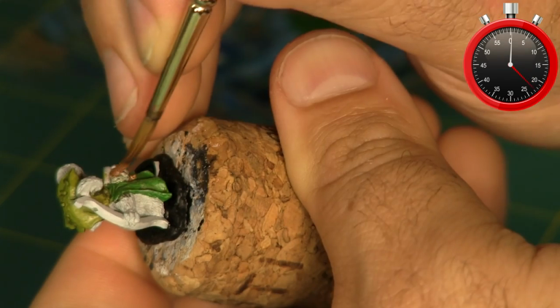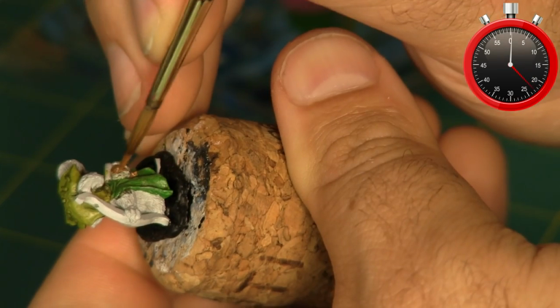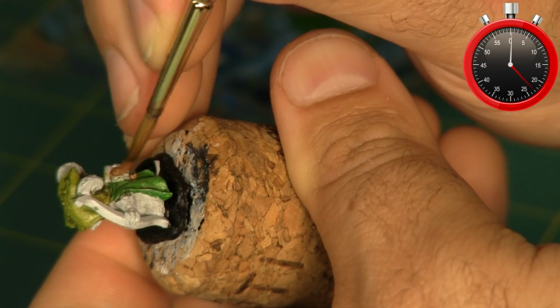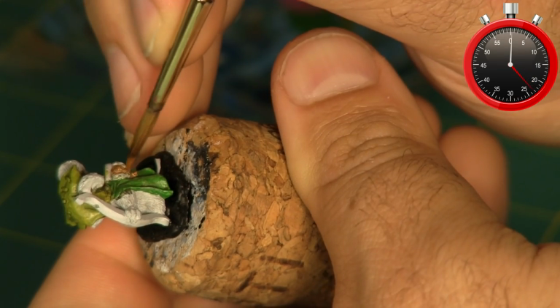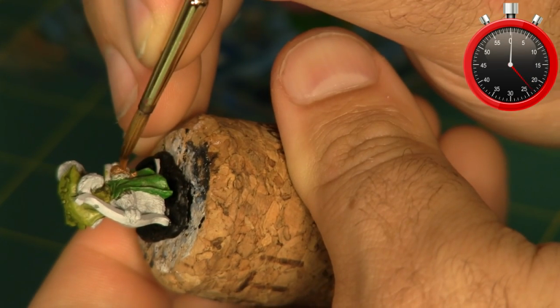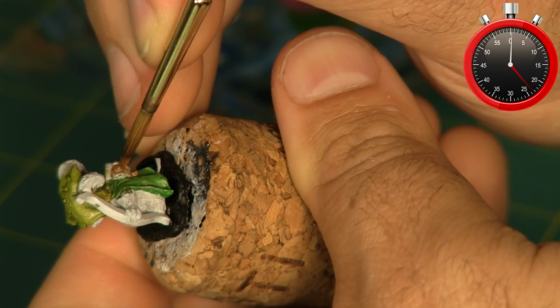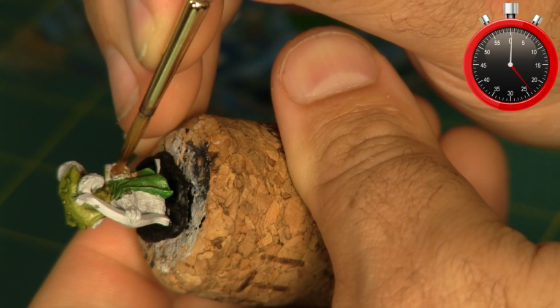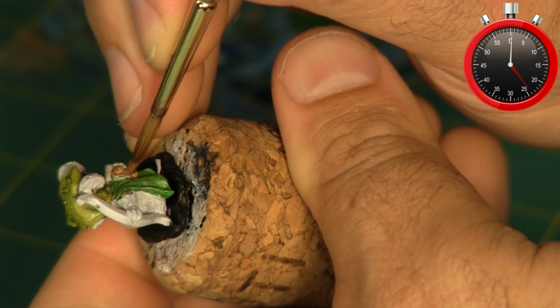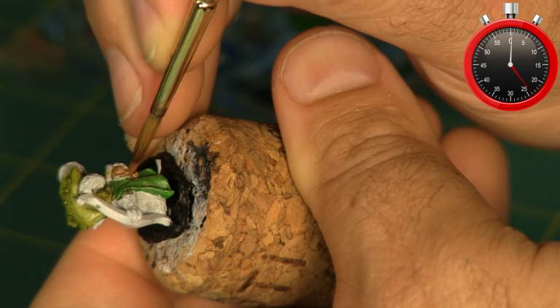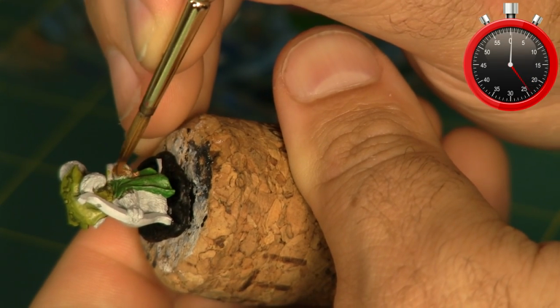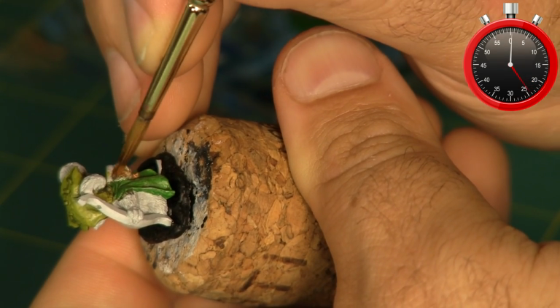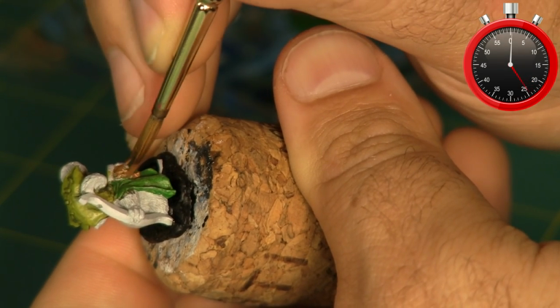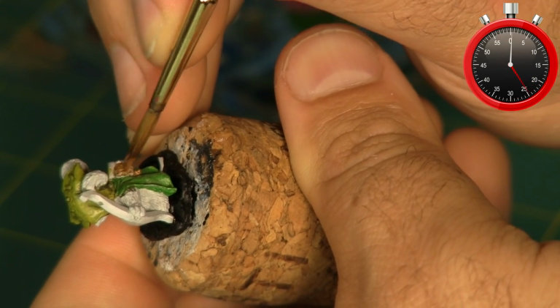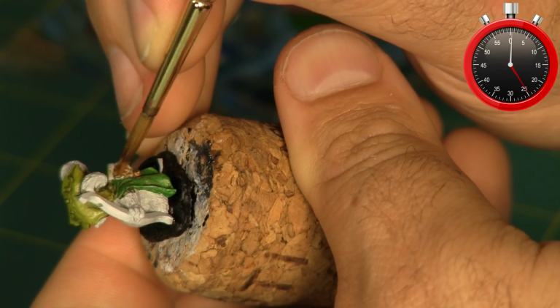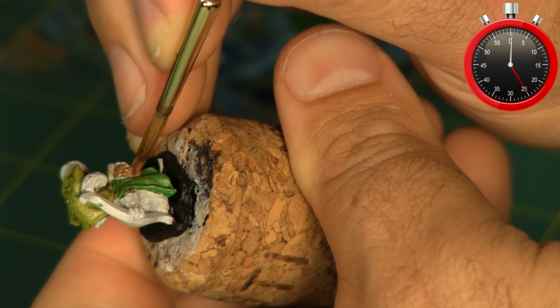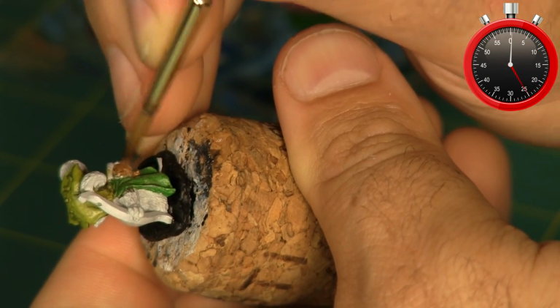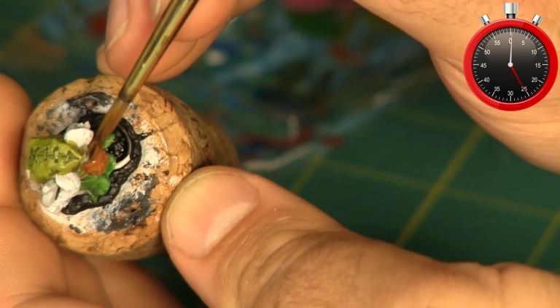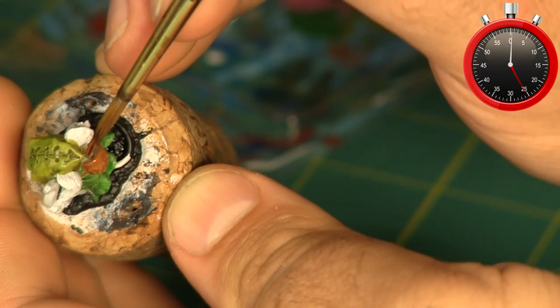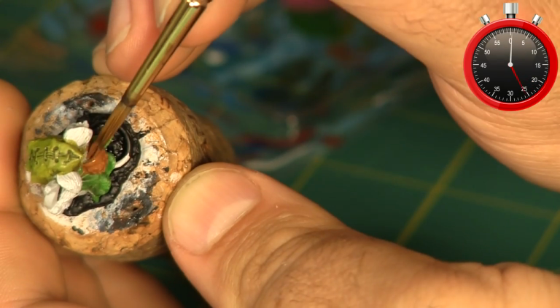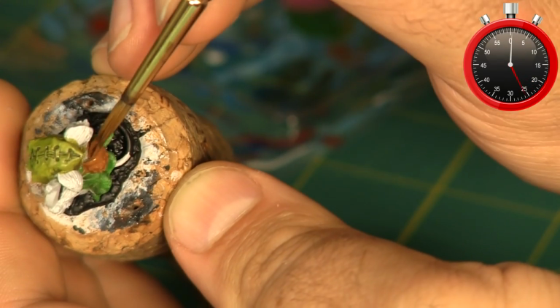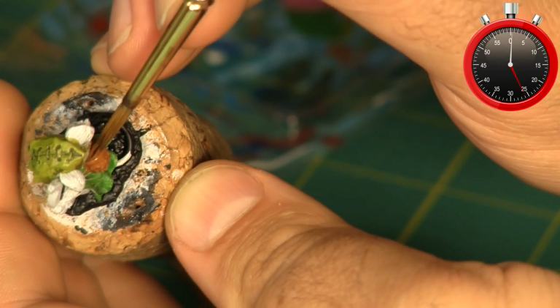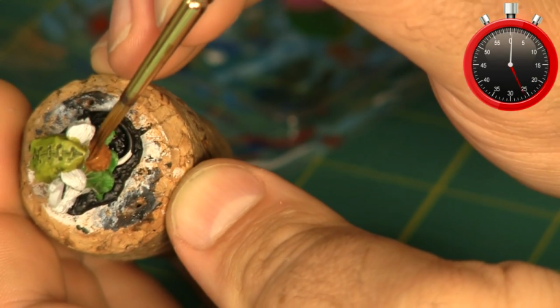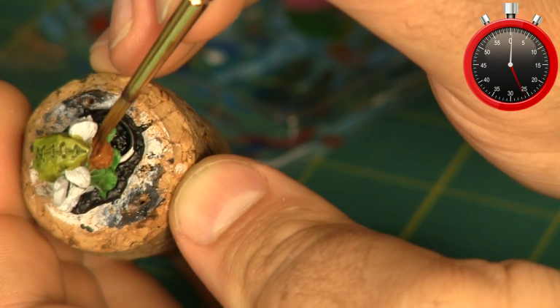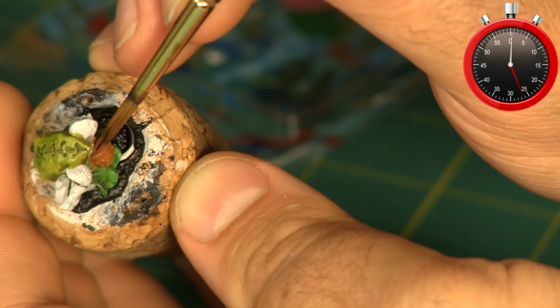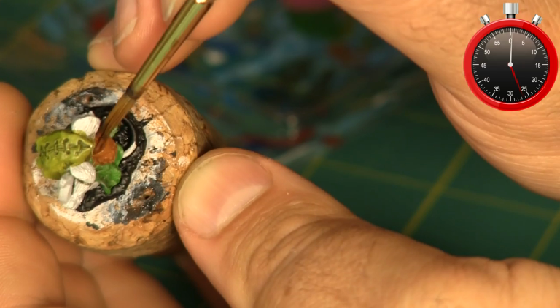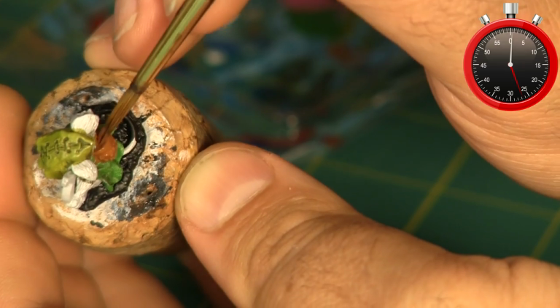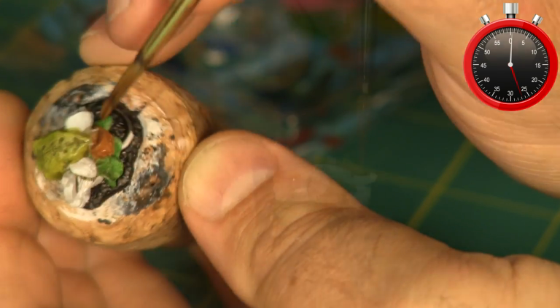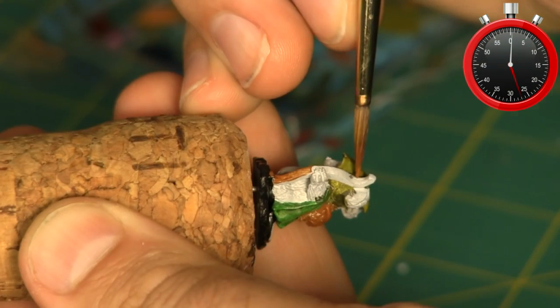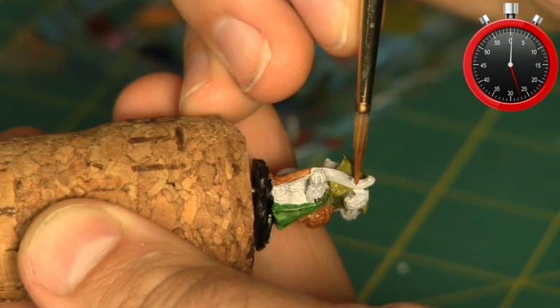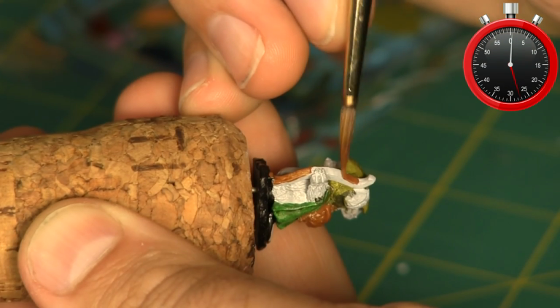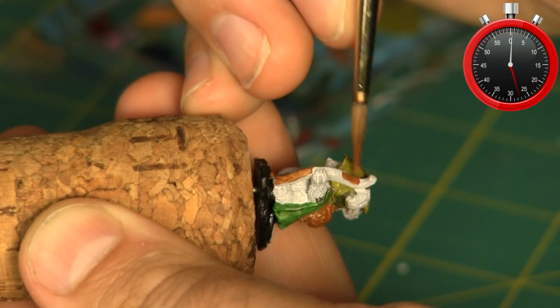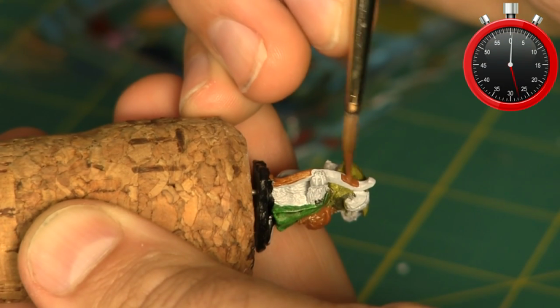Next I grab a mid-tone brown and start base coating the quiver on his back, the arrows, and his bow.